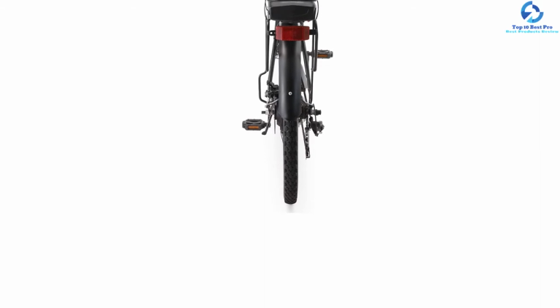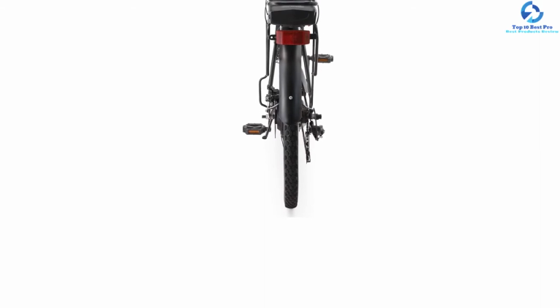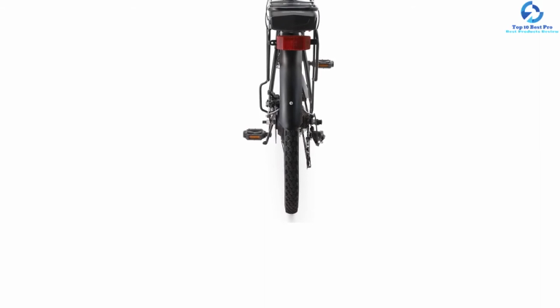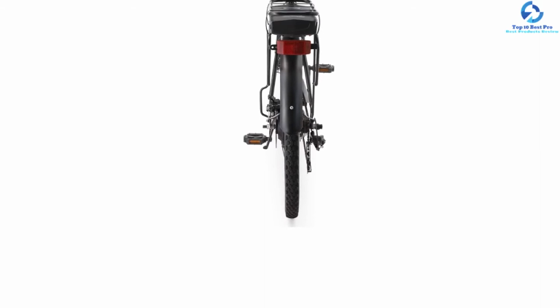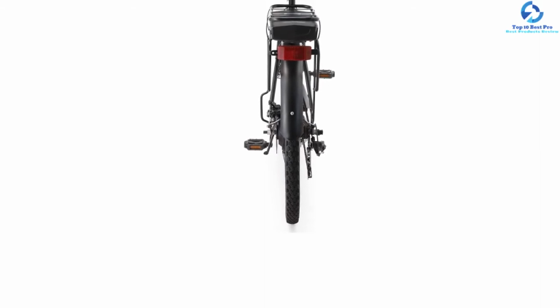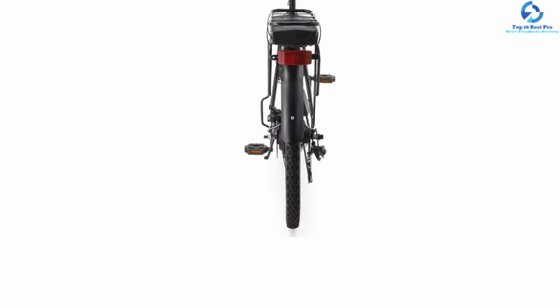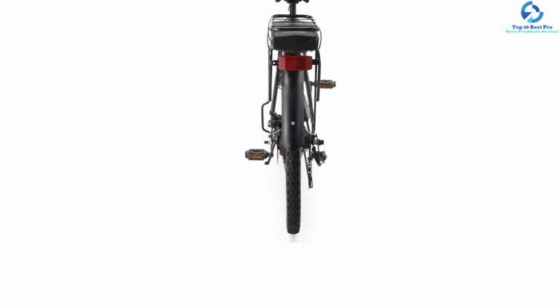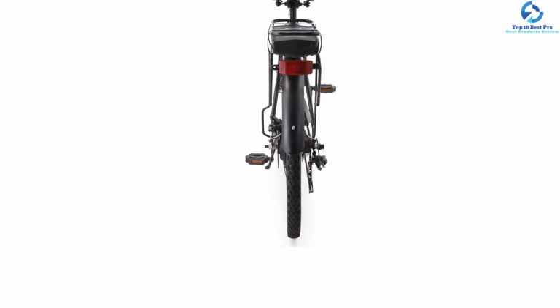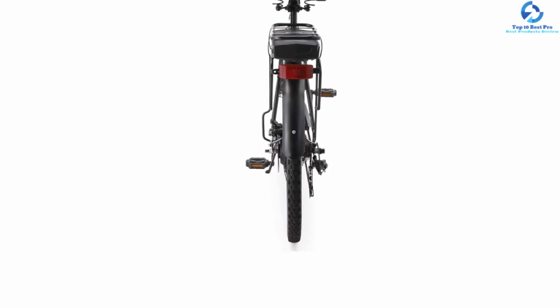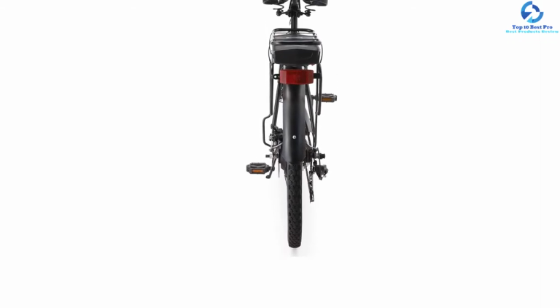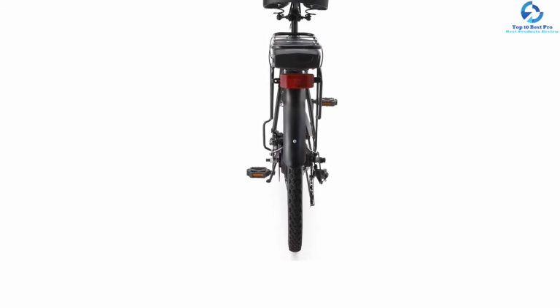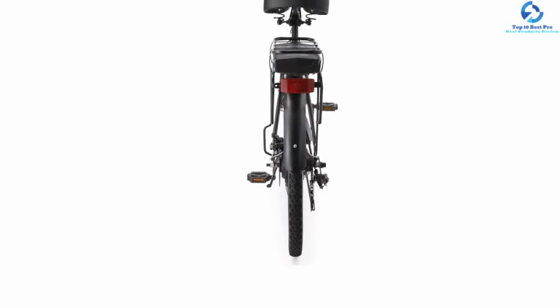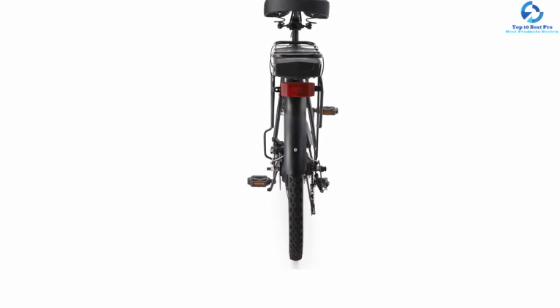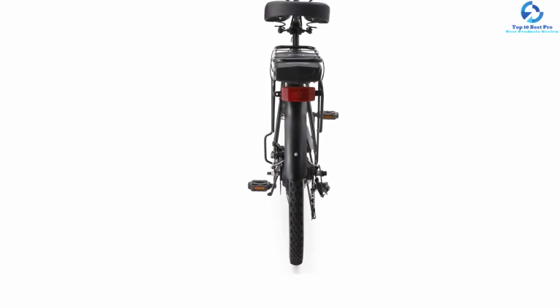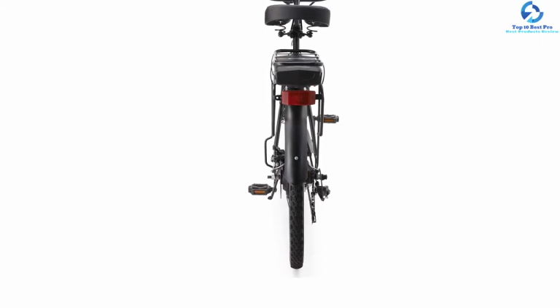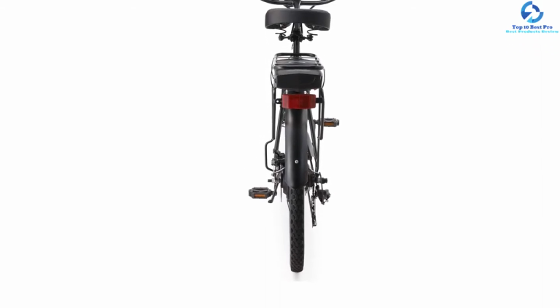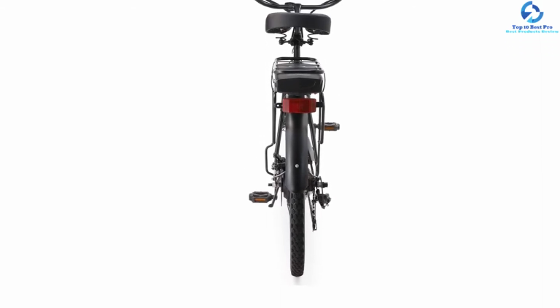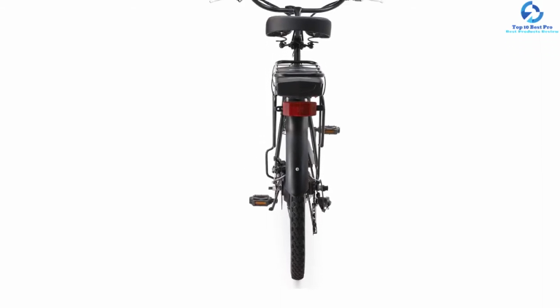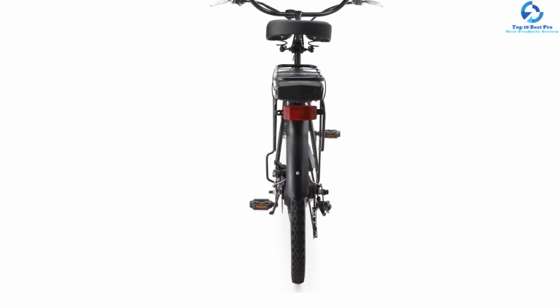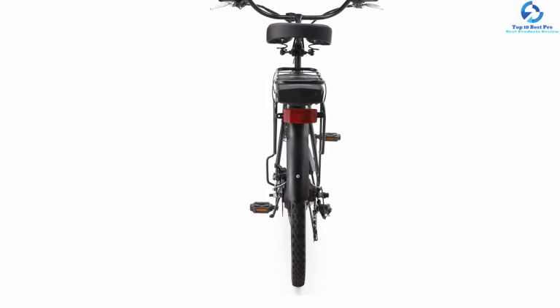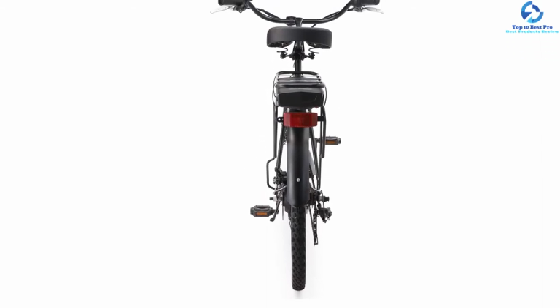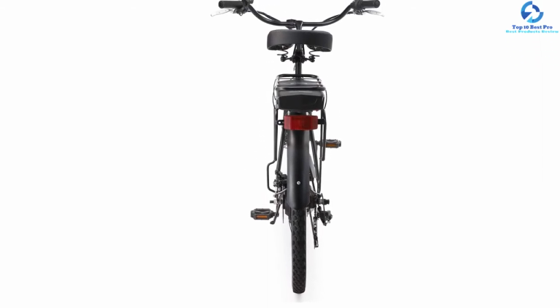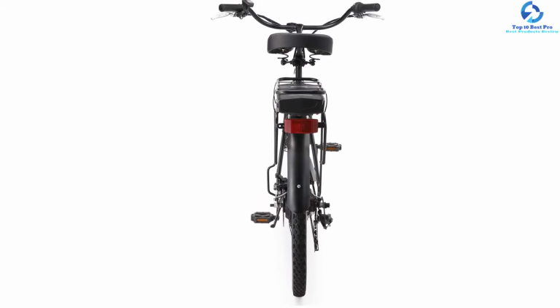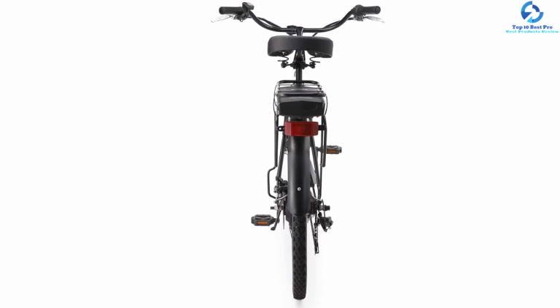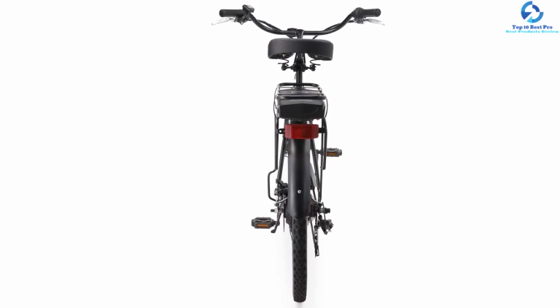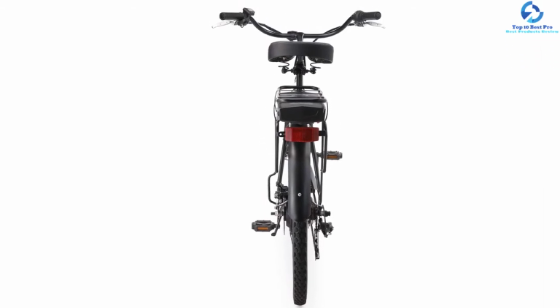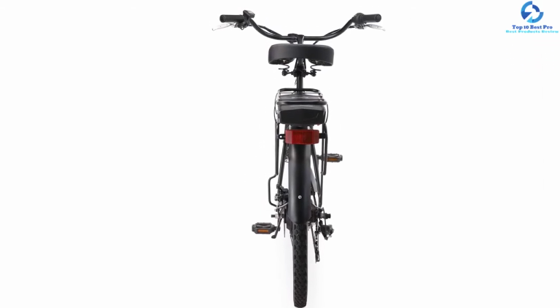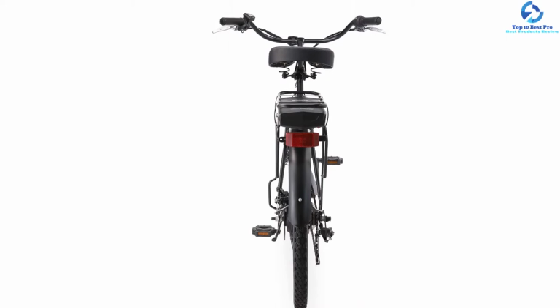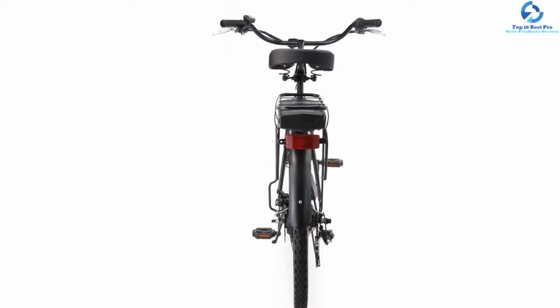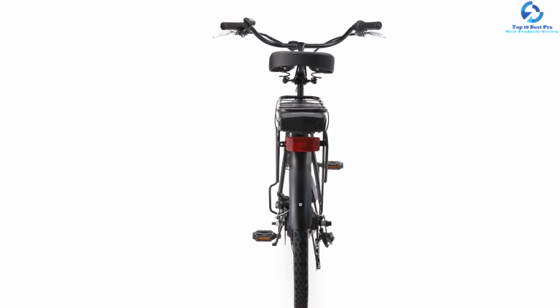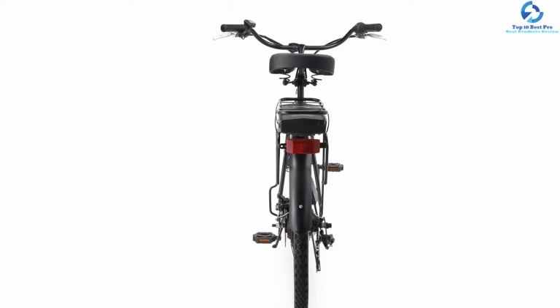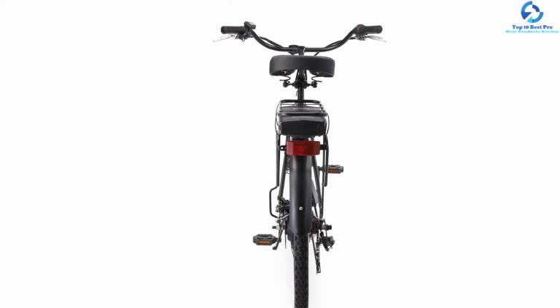This bike suits men from 5 feet to 6 feet 2 inches. The upright riding style offers a longer ride. This low-maintenance bike comes in 4 different colors.